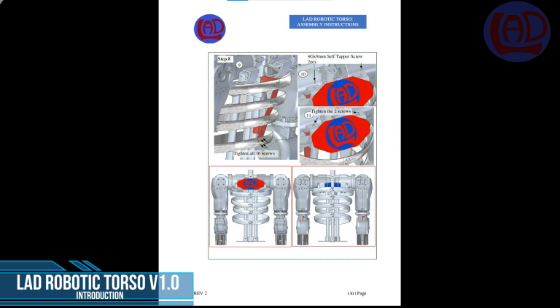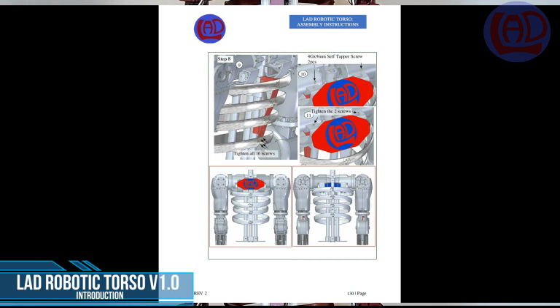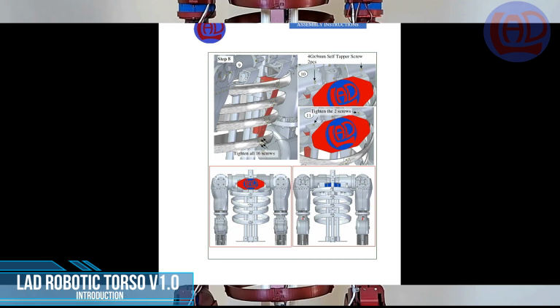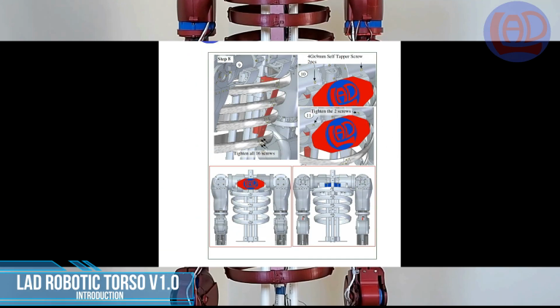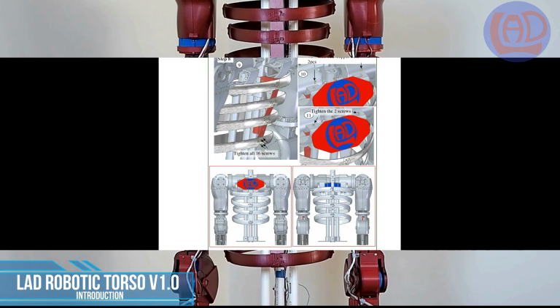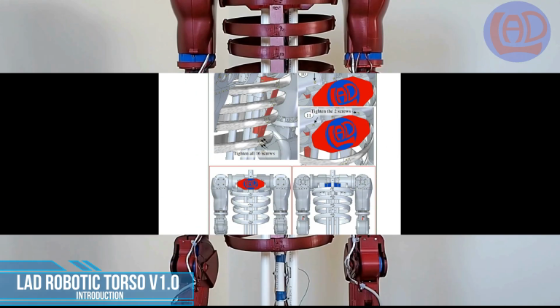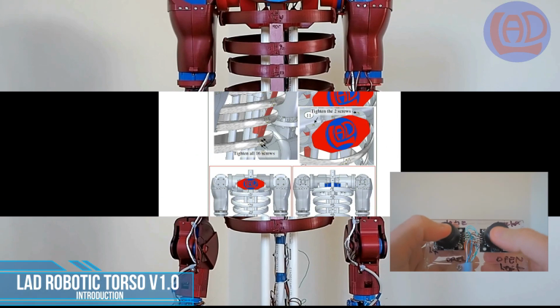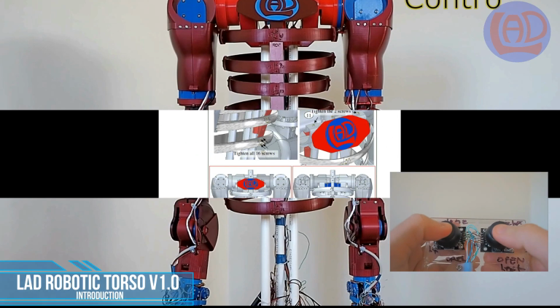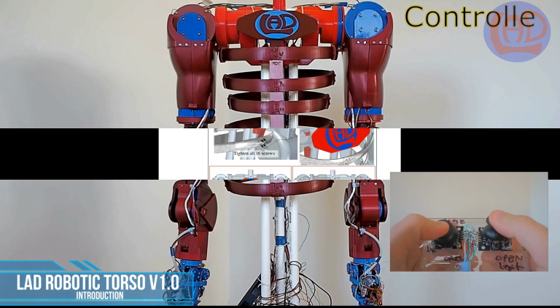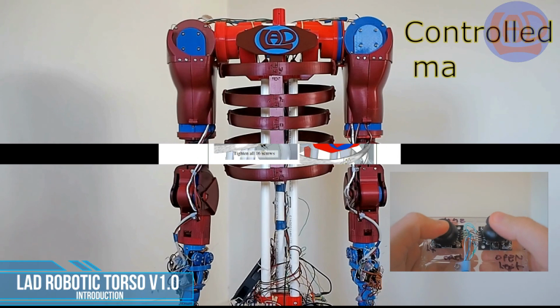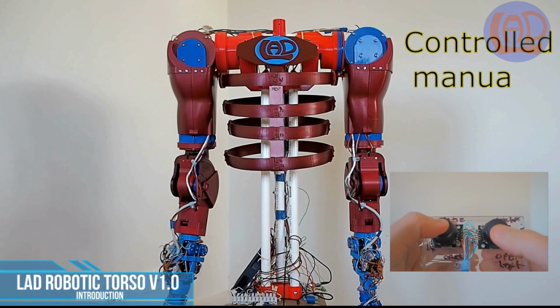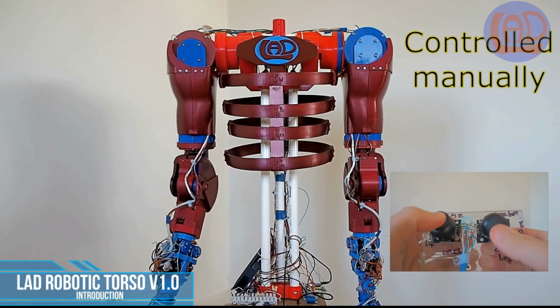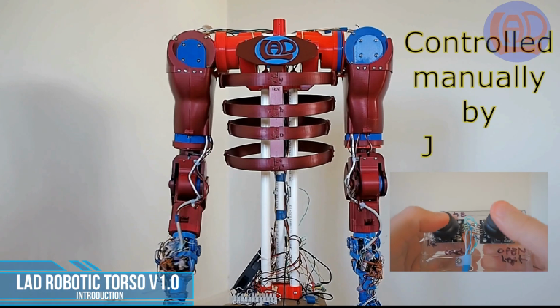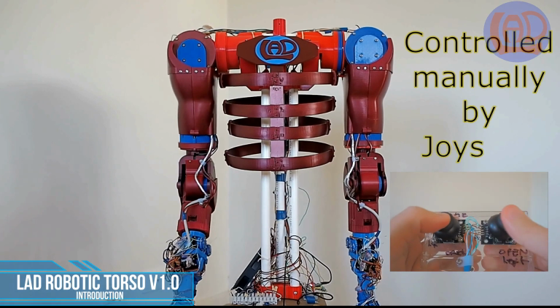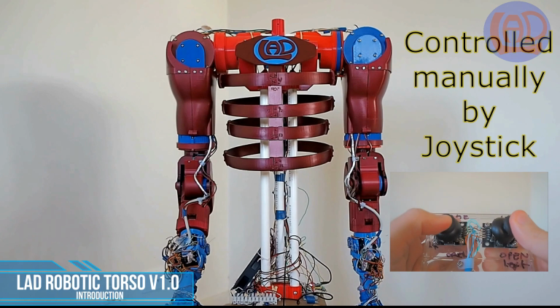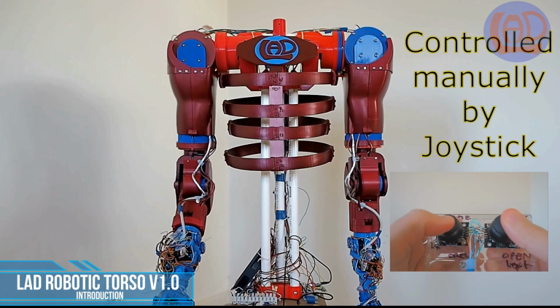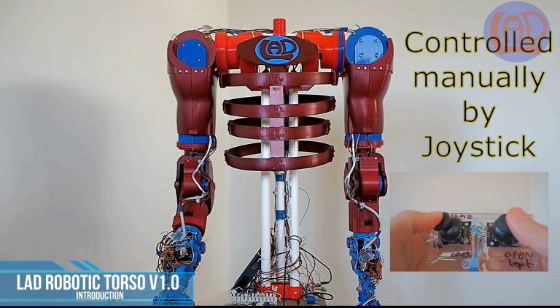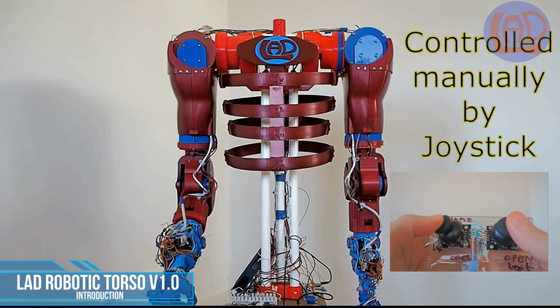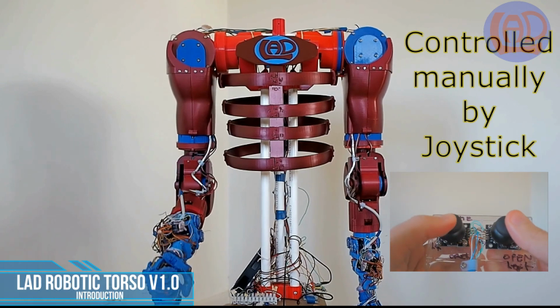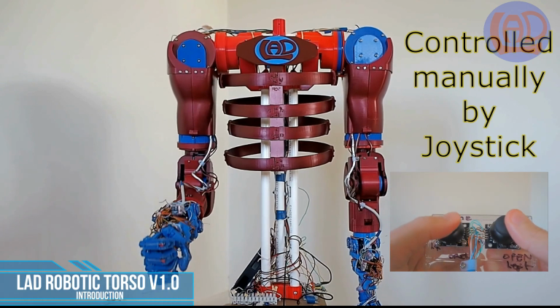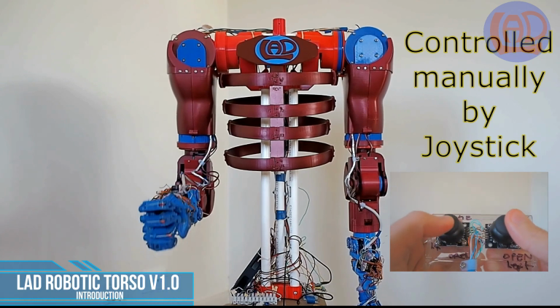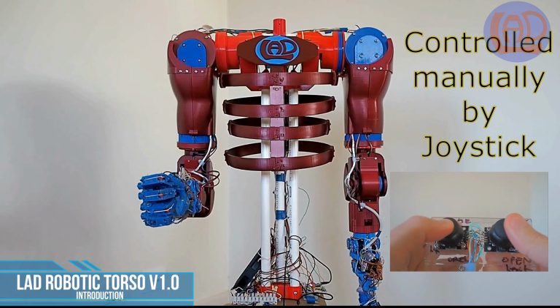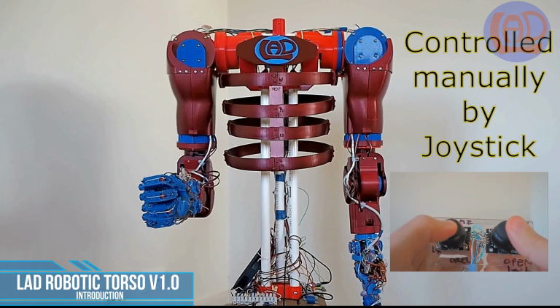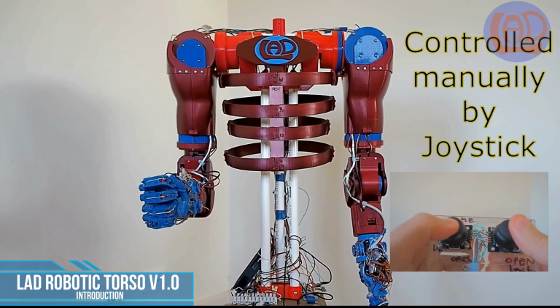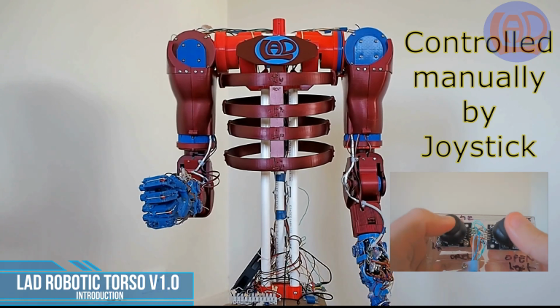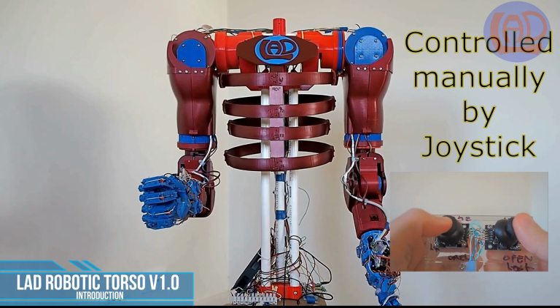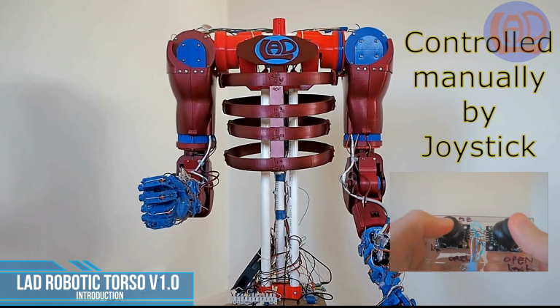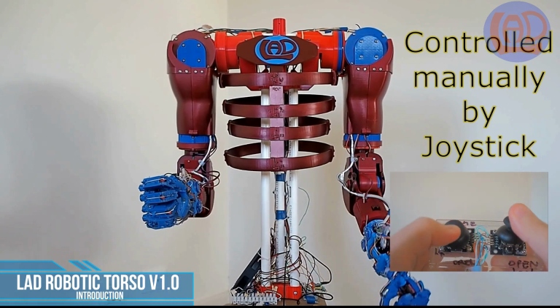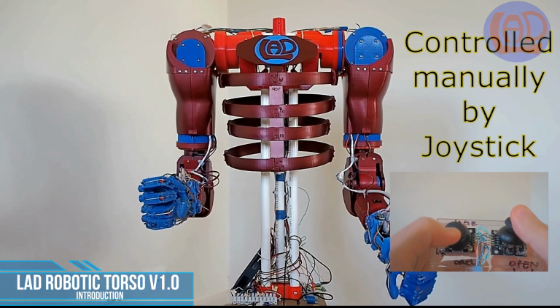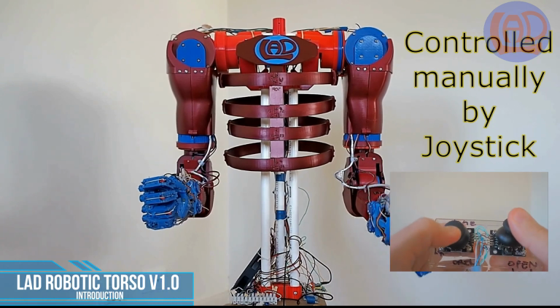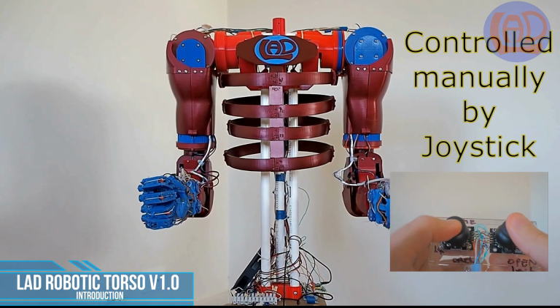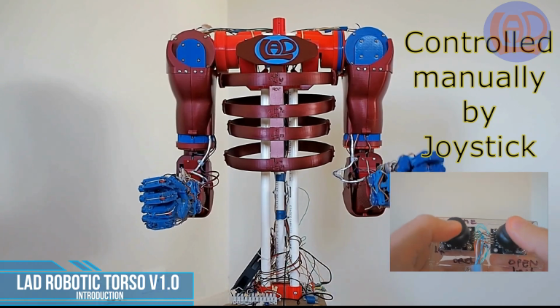This is a demonstration on how to control the arms with the joystick option.